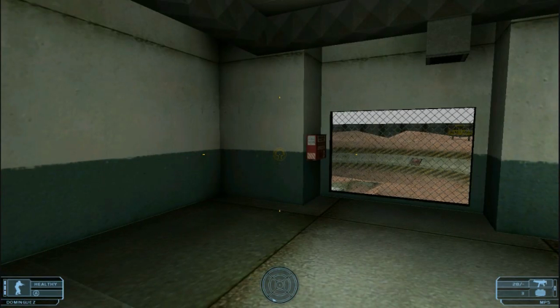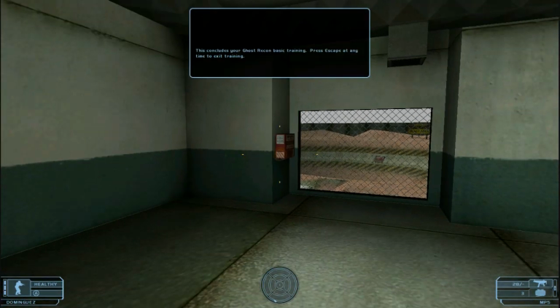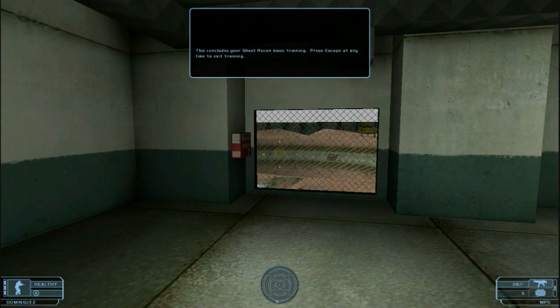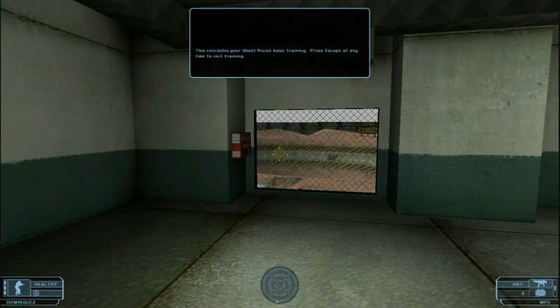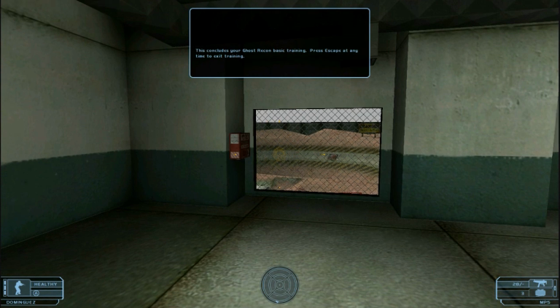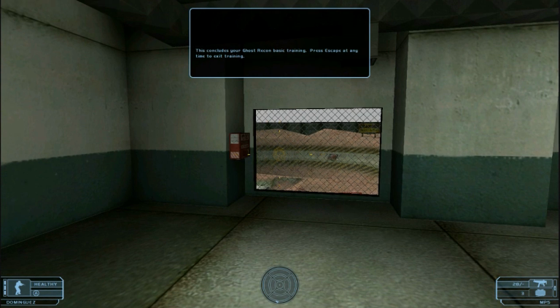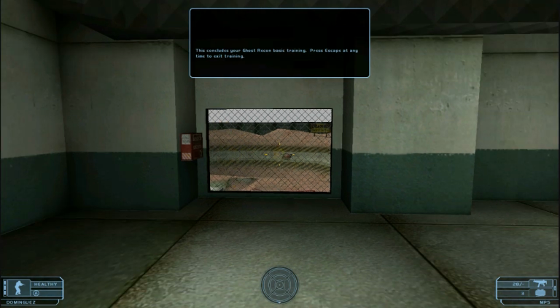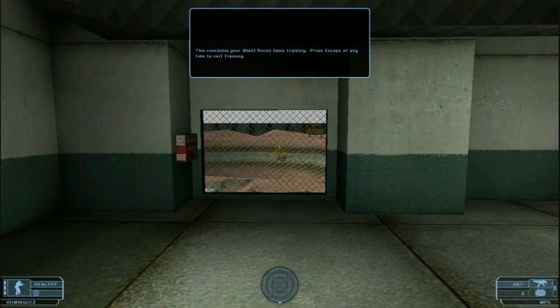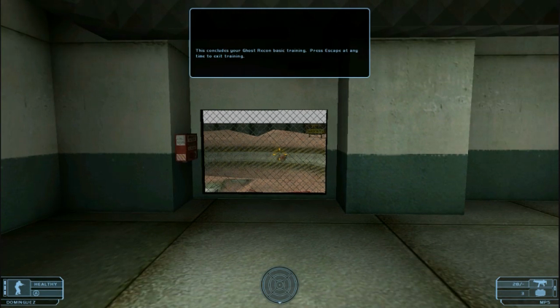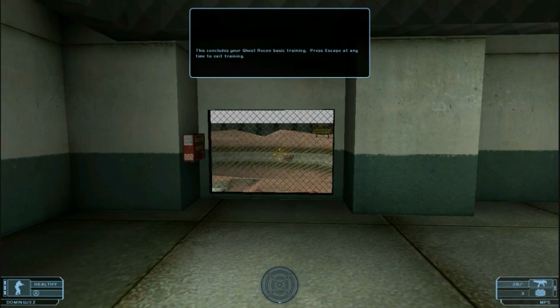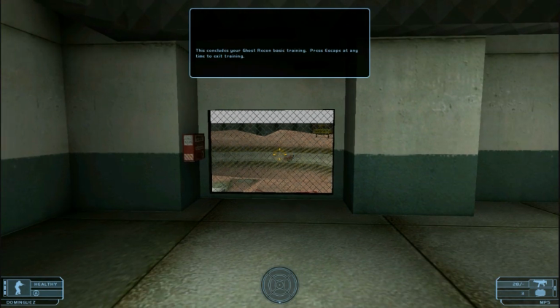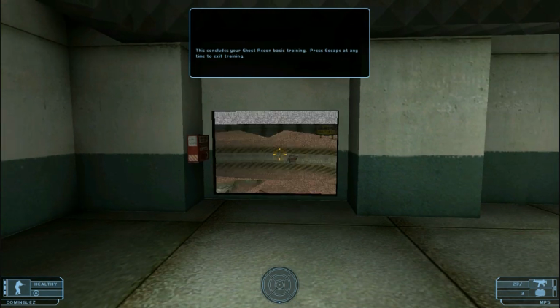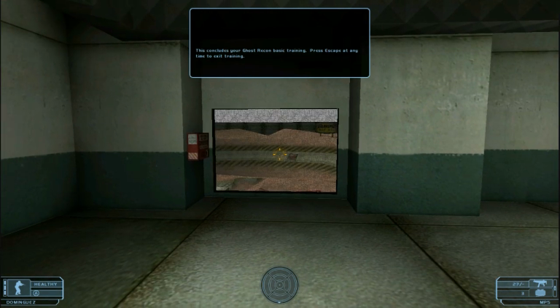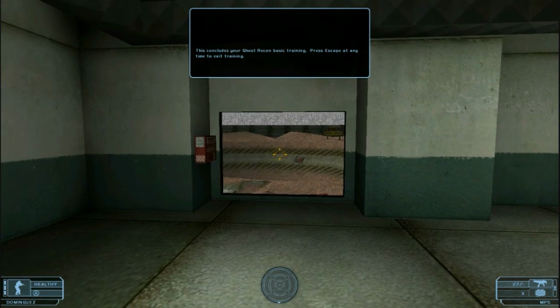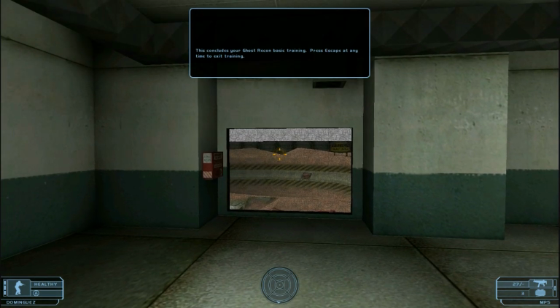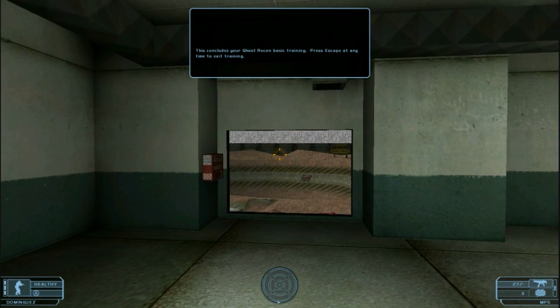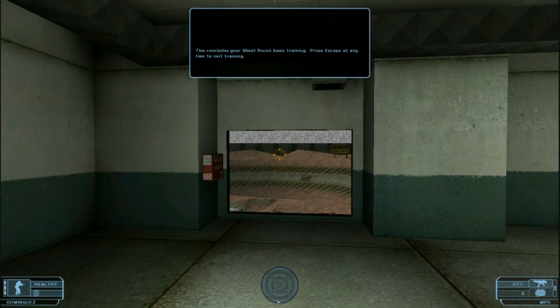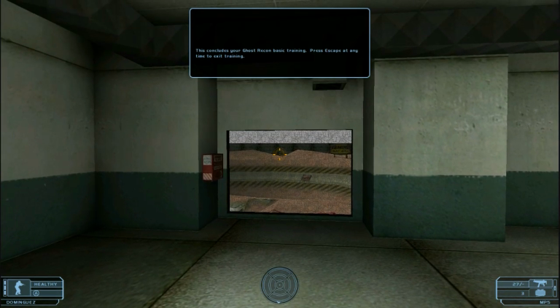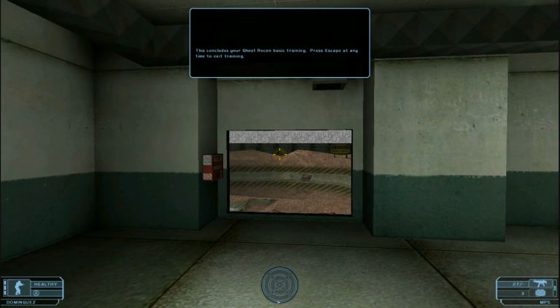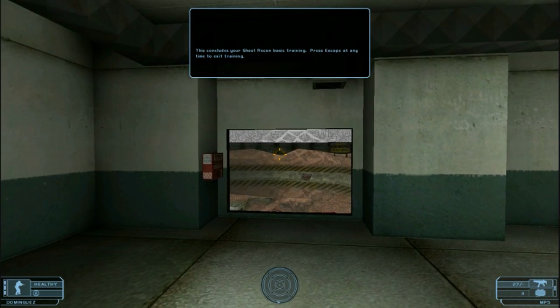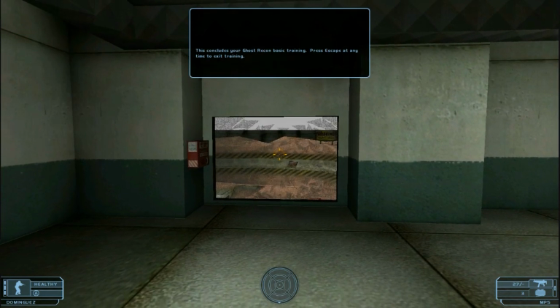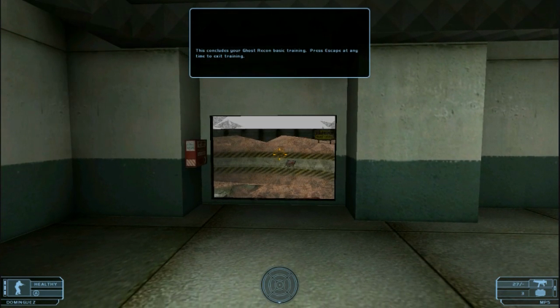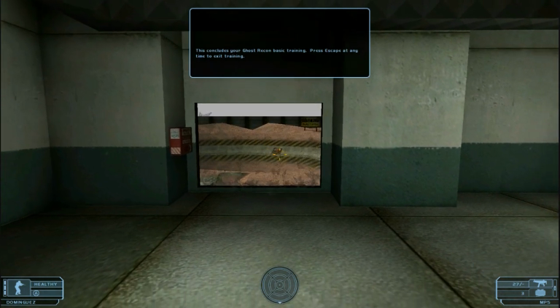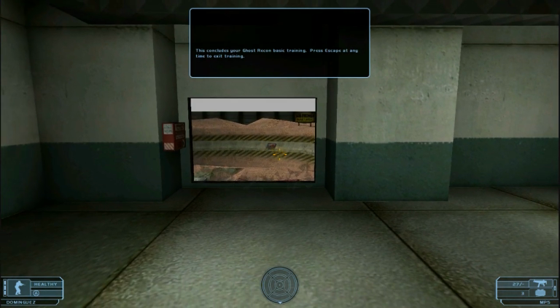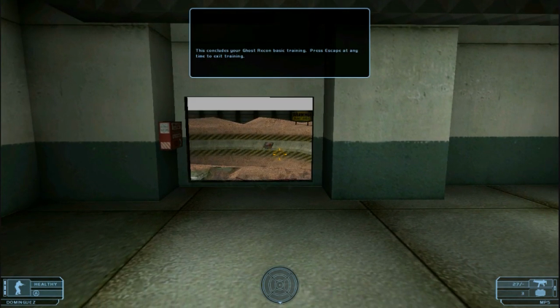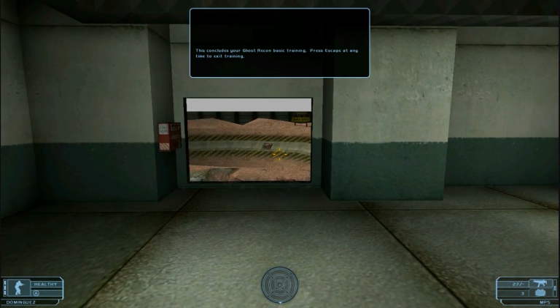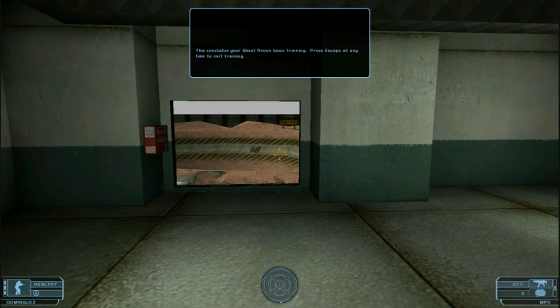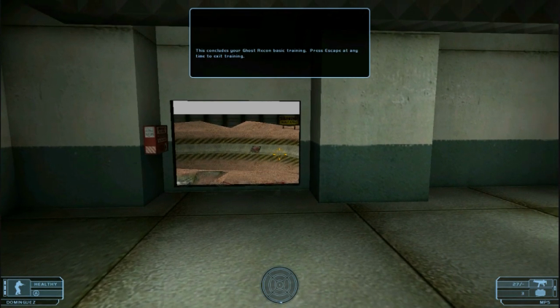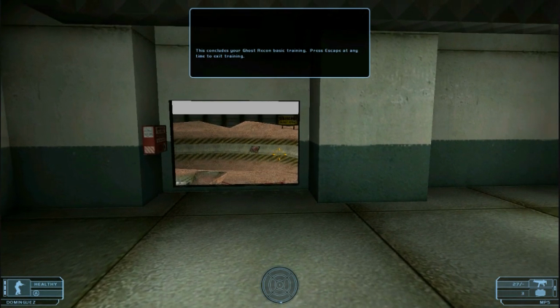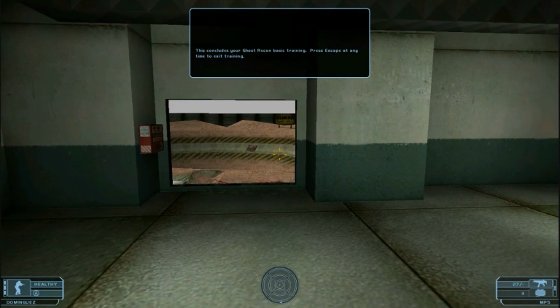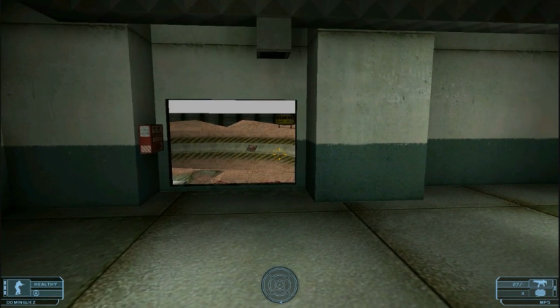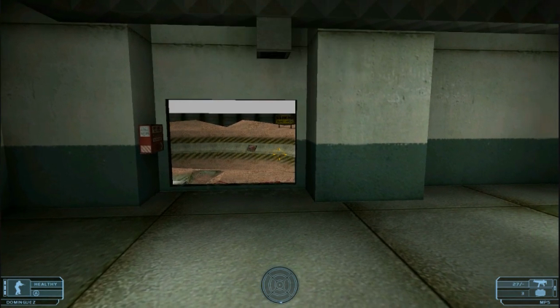This concludes your Ghost Recon basic training. Press escape at any time to exit training.